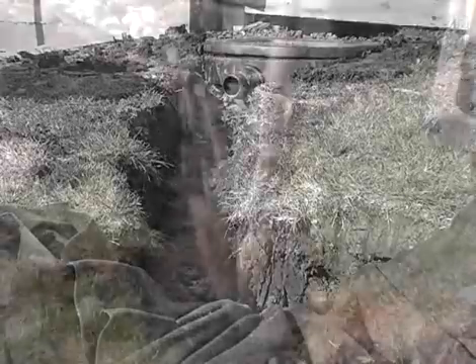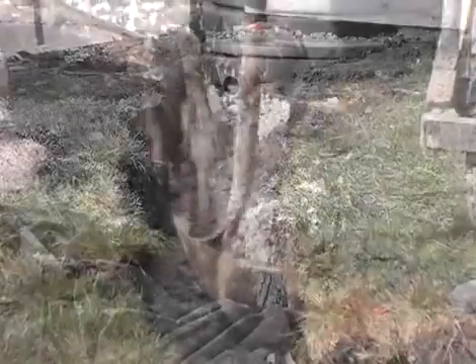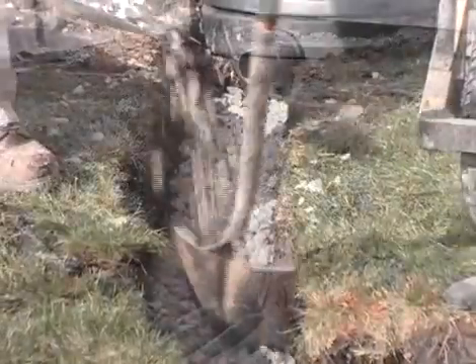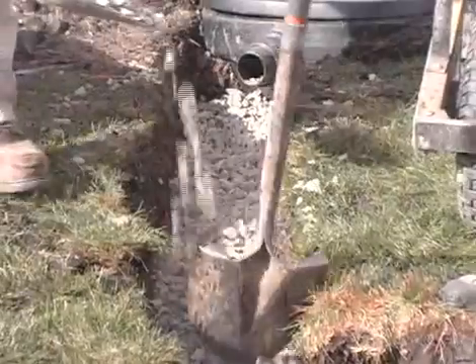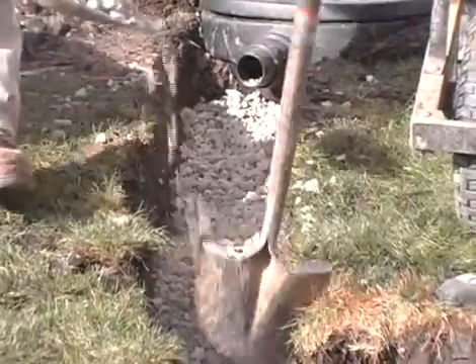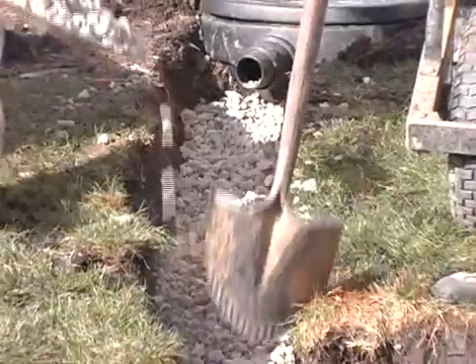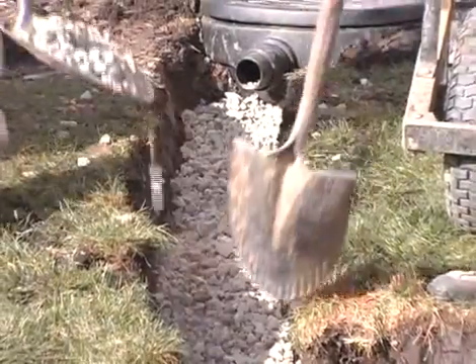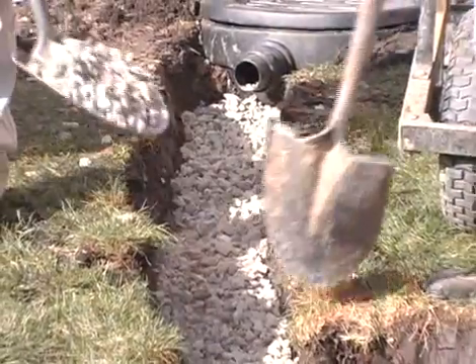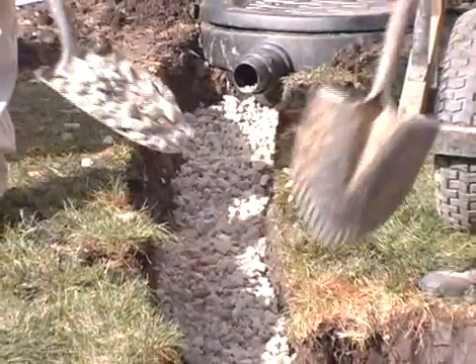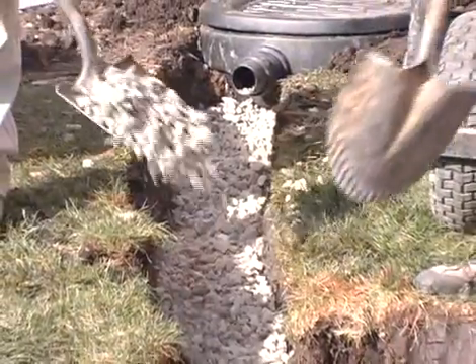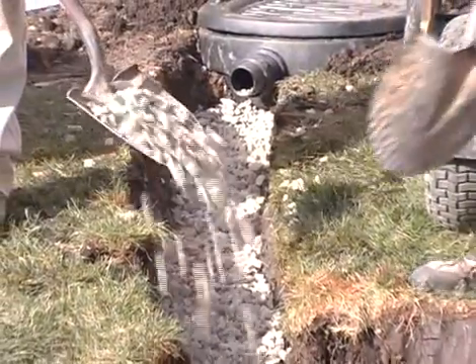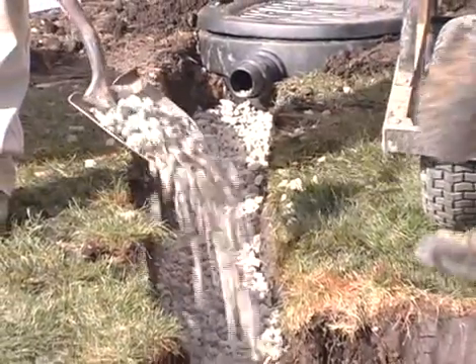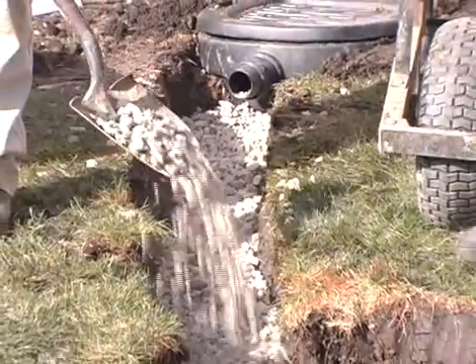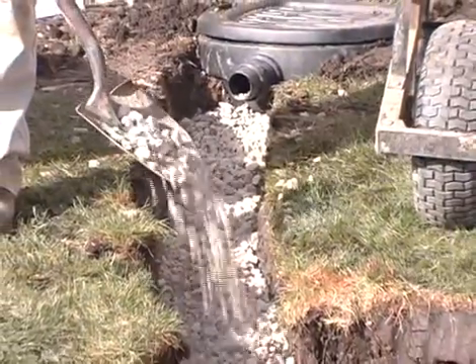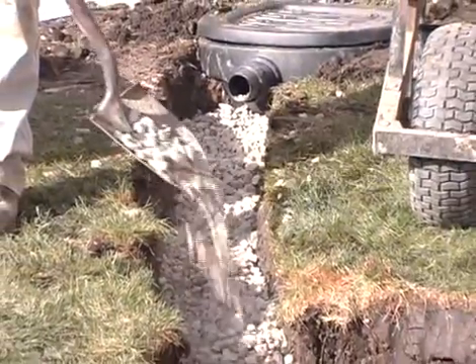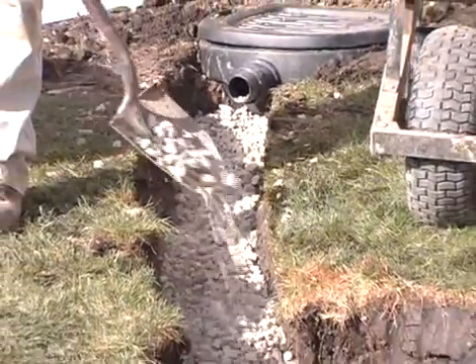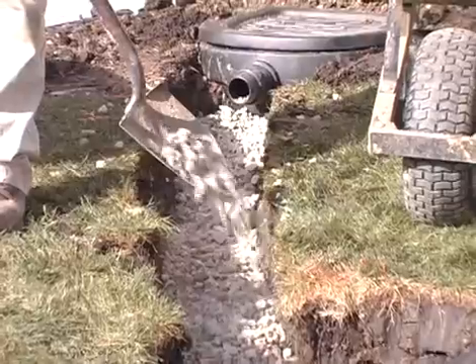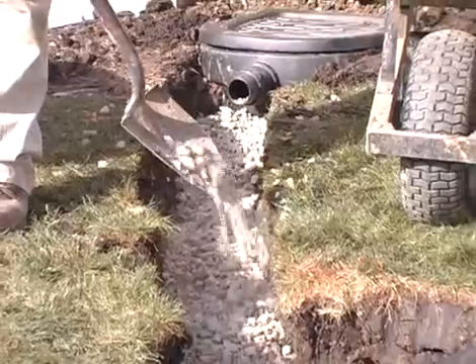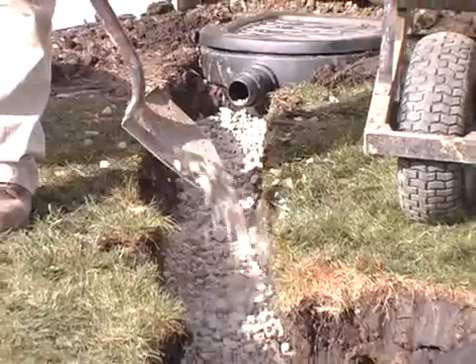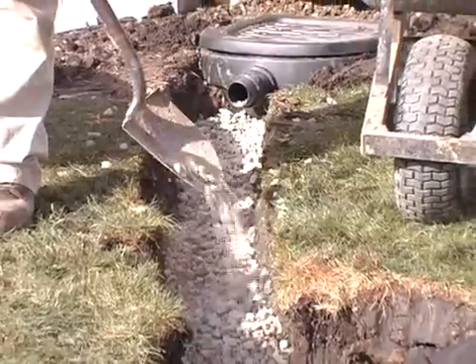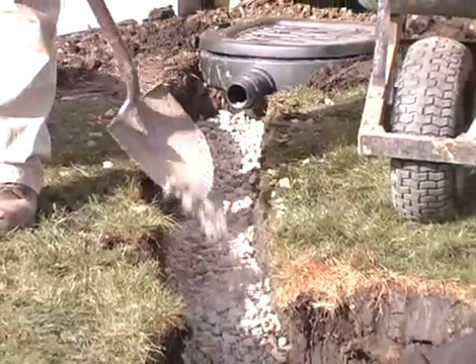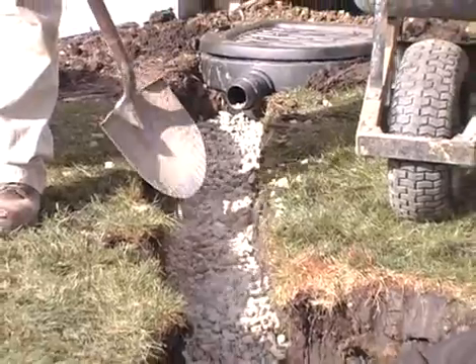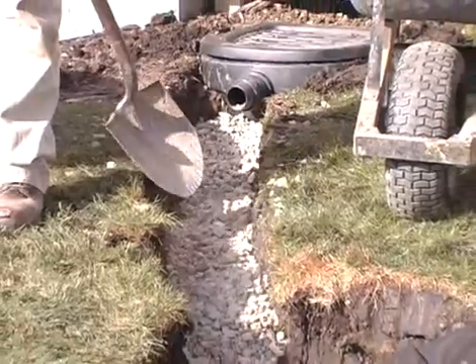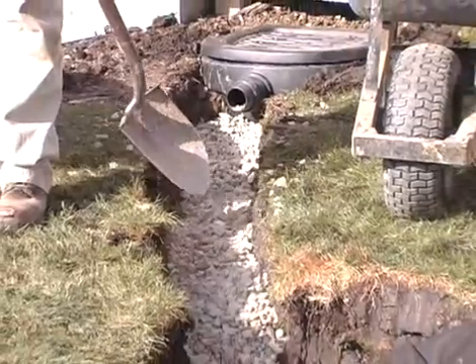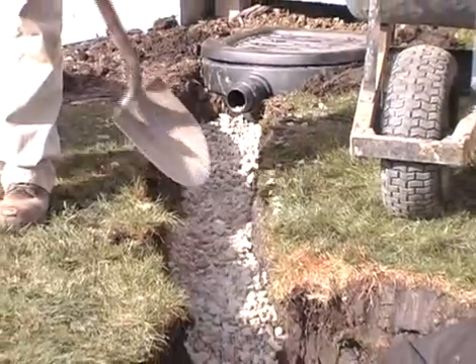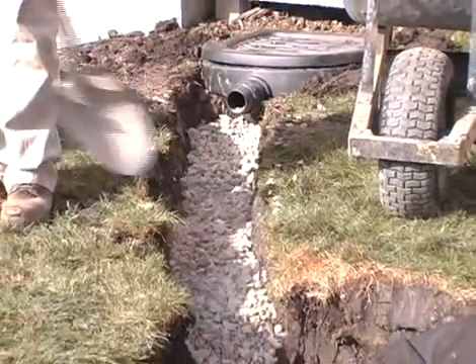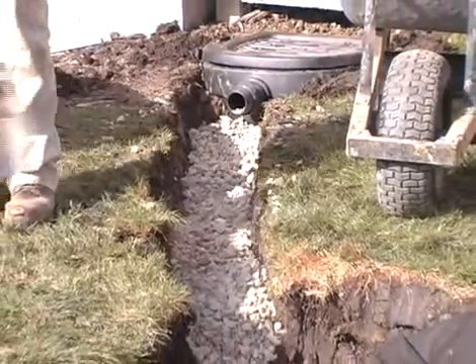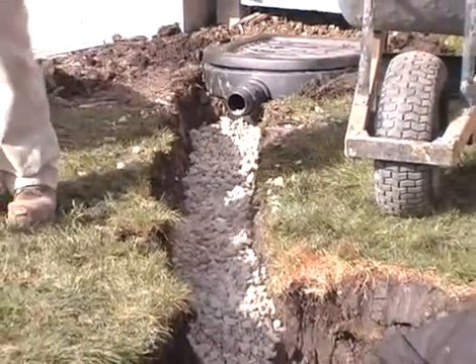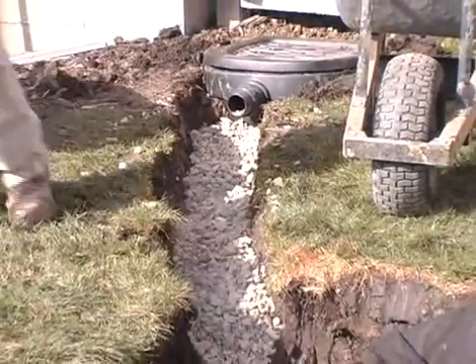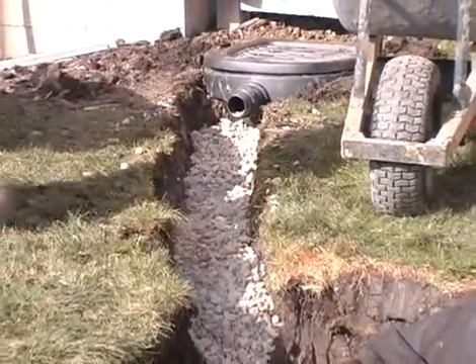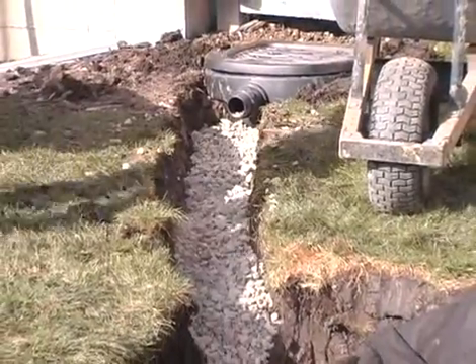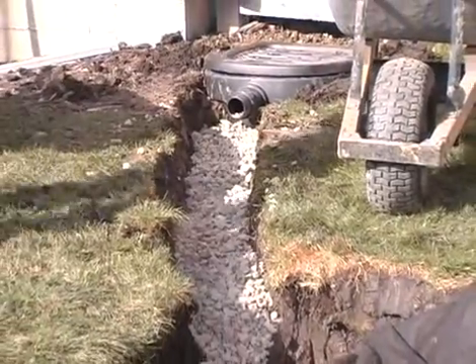Next, line the trench floor with gravel. This will help with excess water drainage.